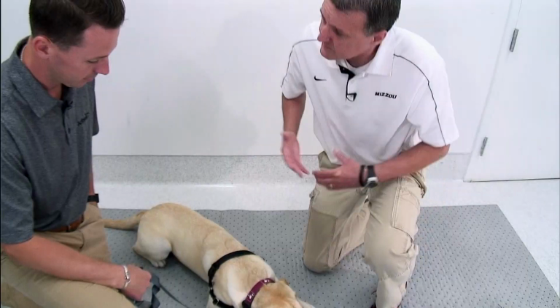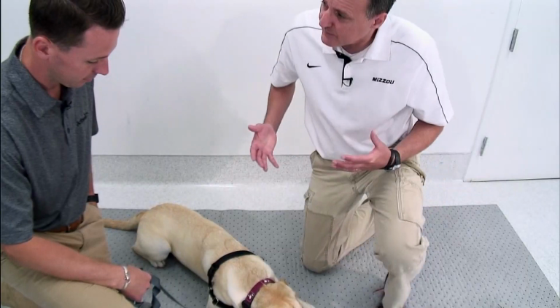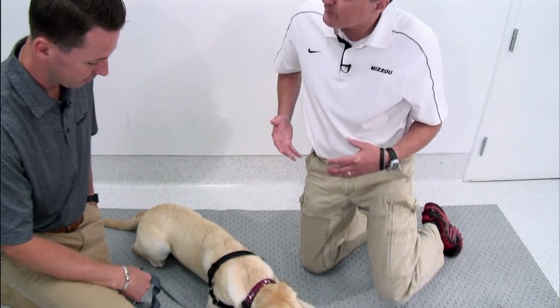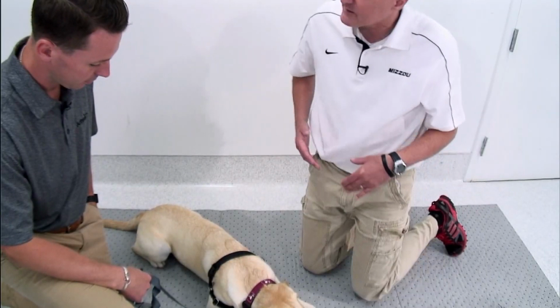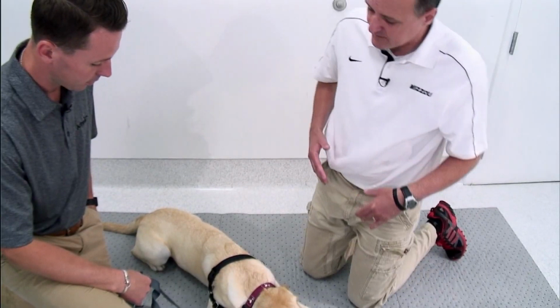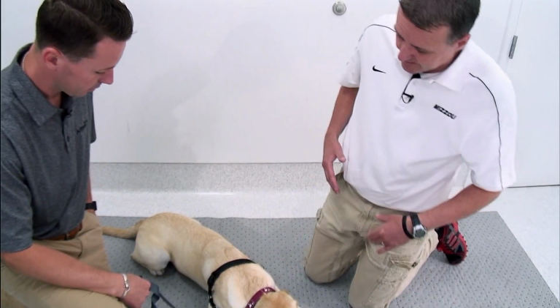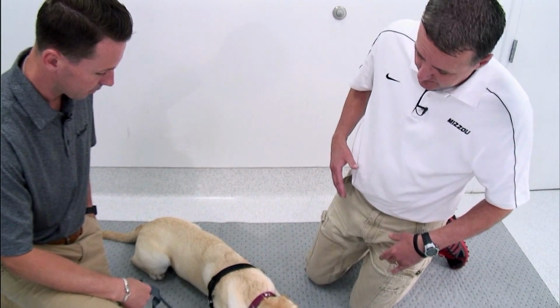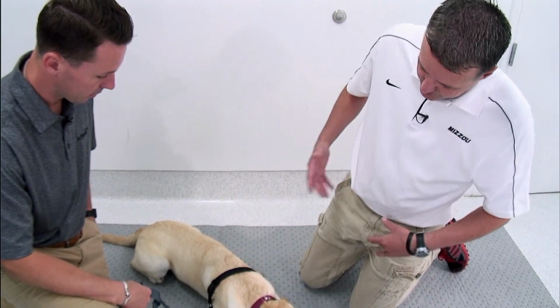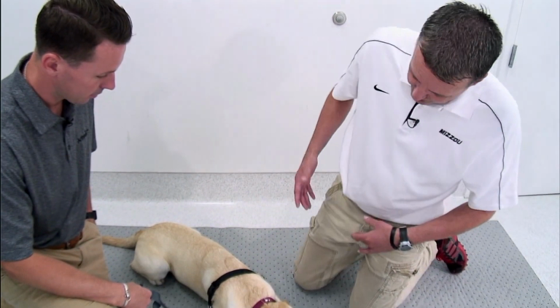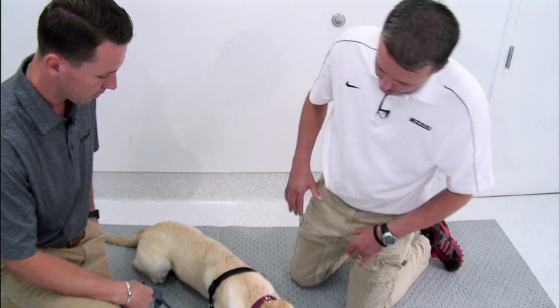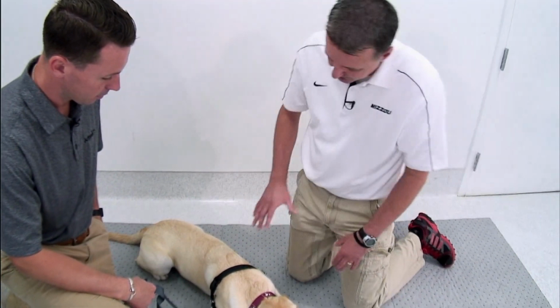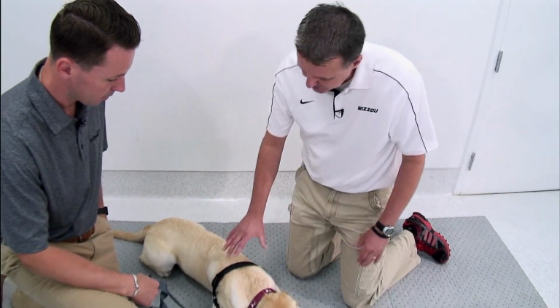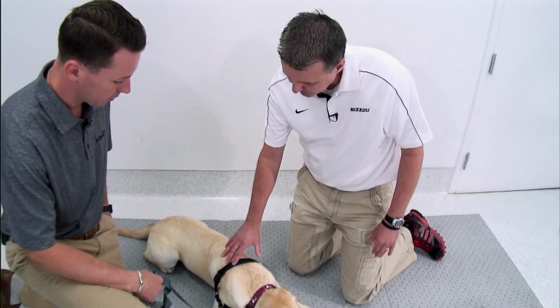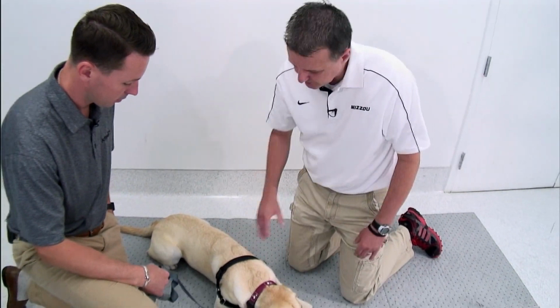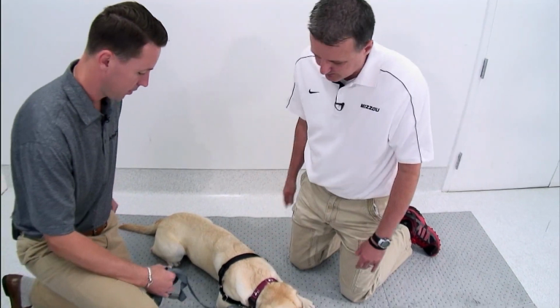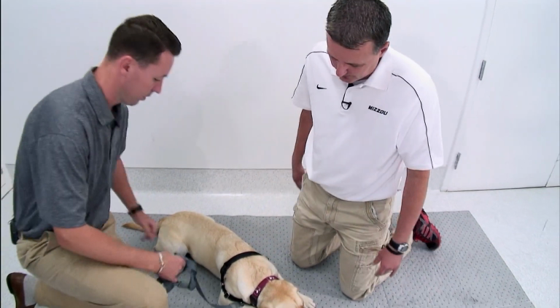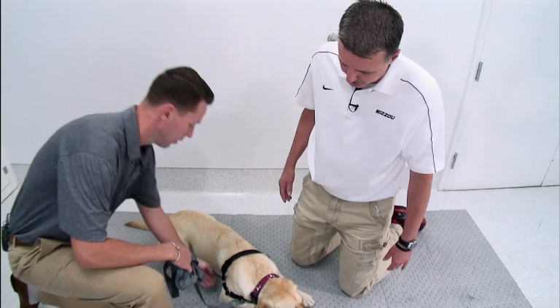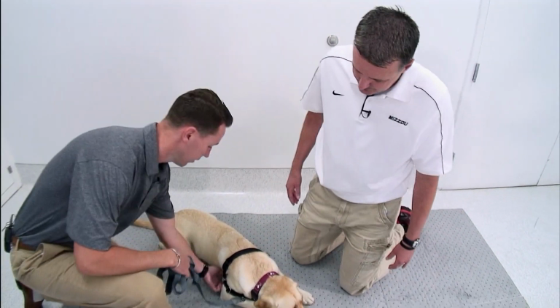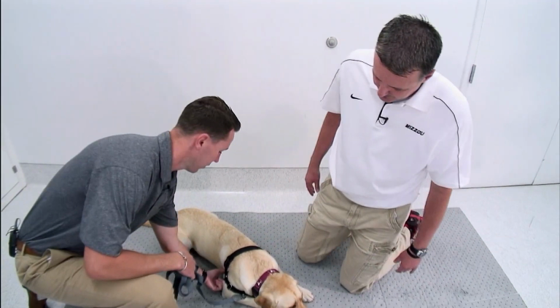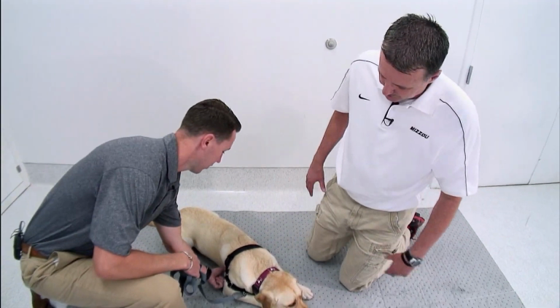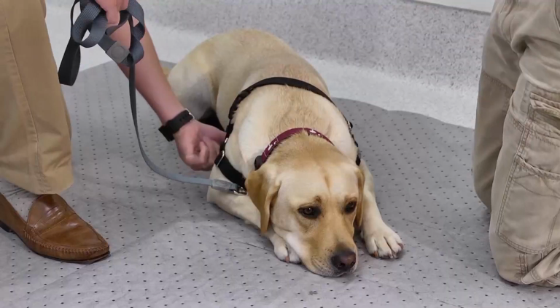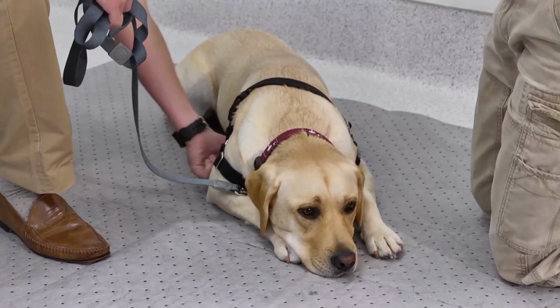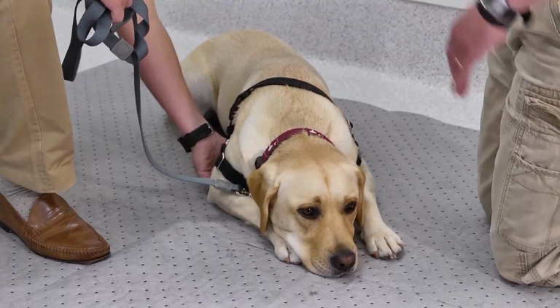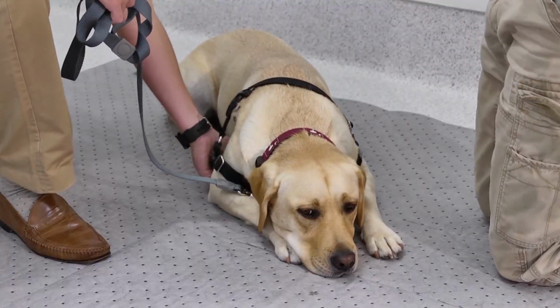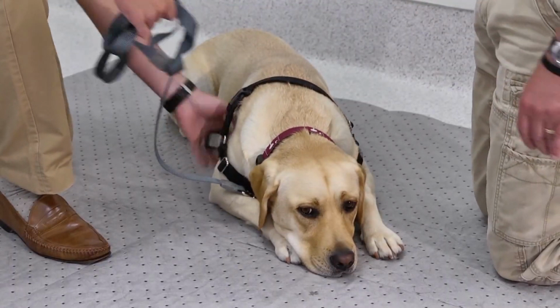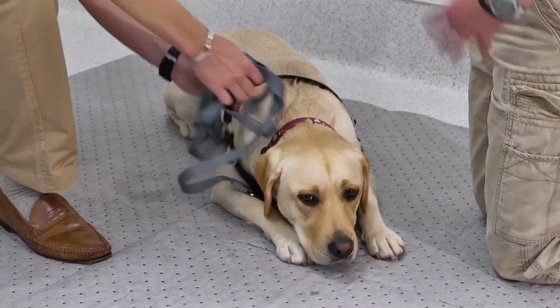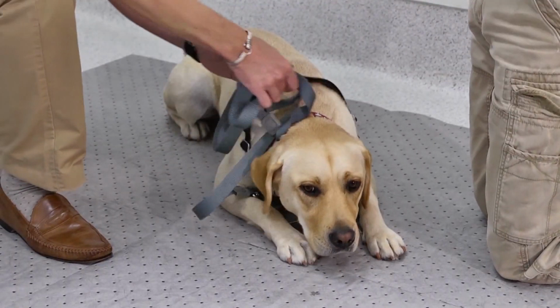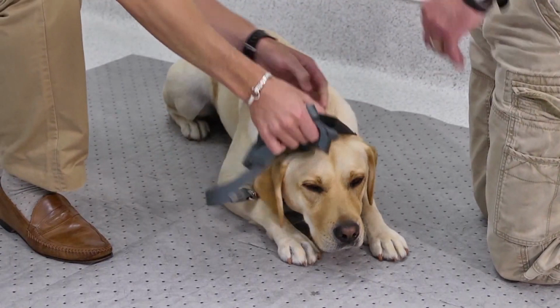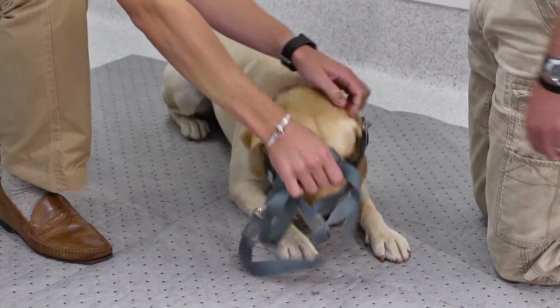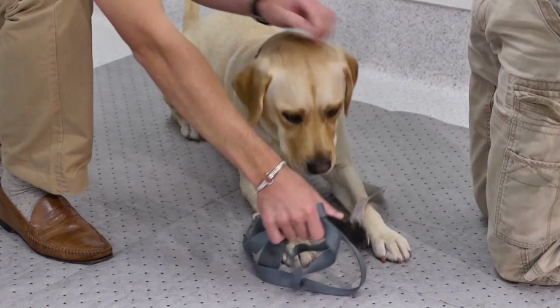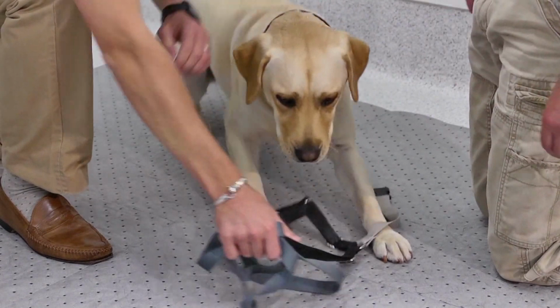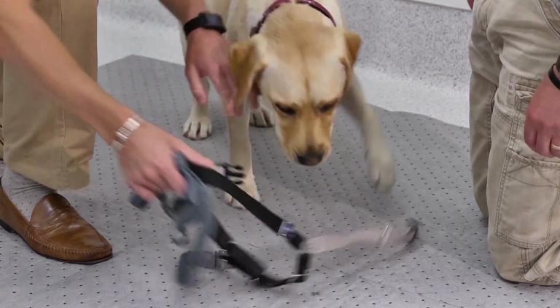We're just going to do an elbow exam today. If you don't mind, I'll have you take off her harness, and if you can just kind of keep her attention, I'll examine her from the back.